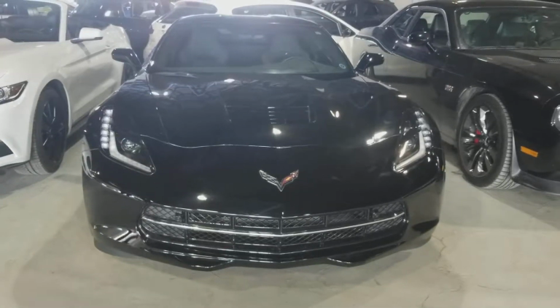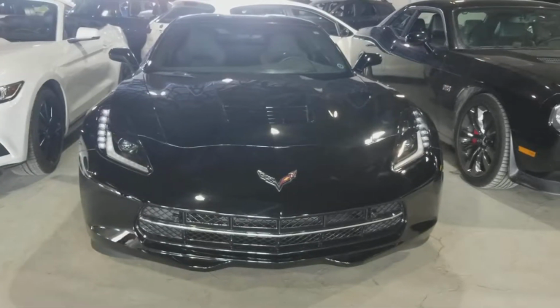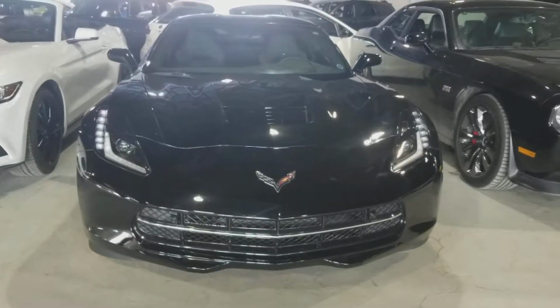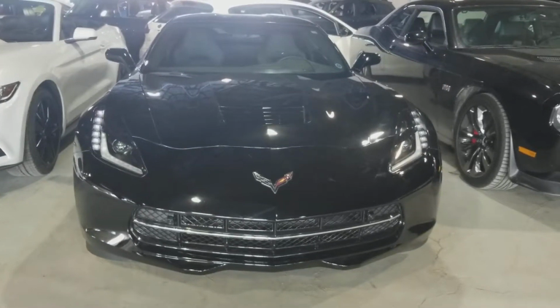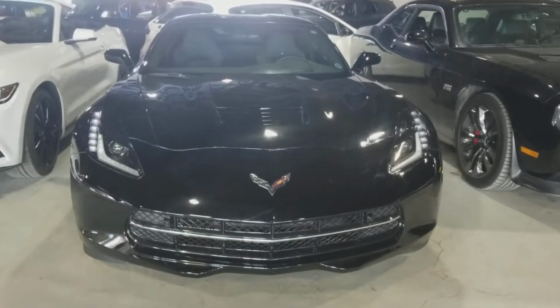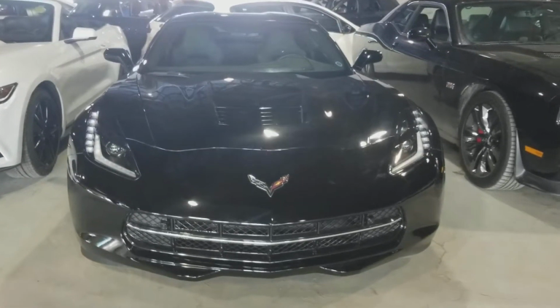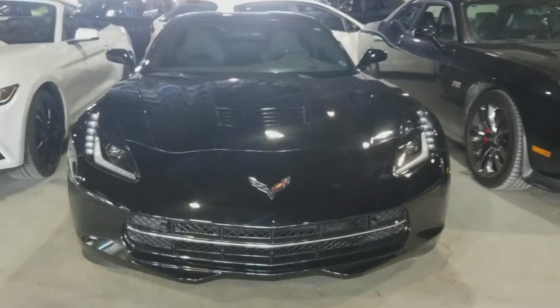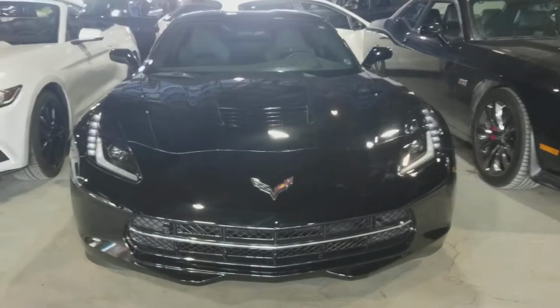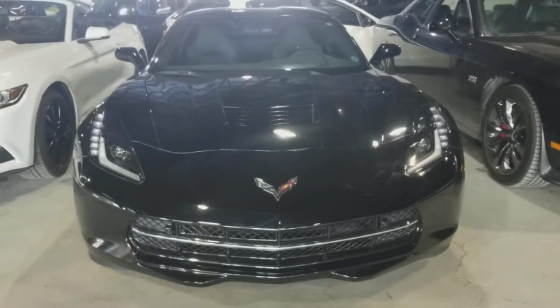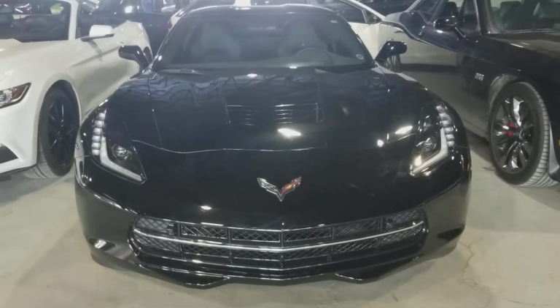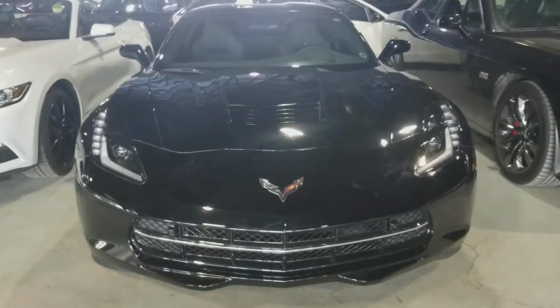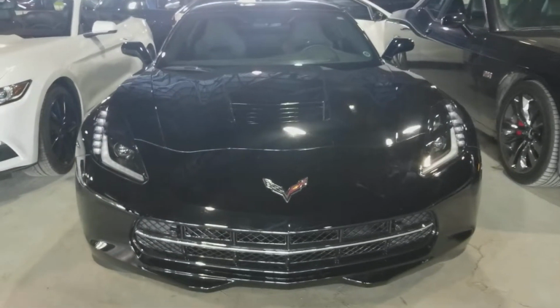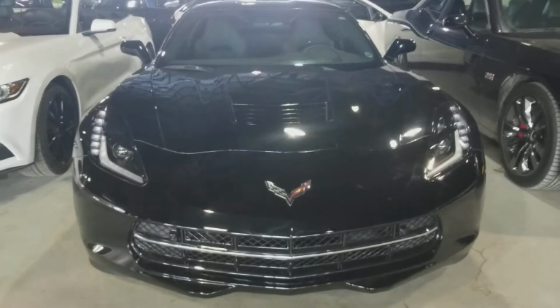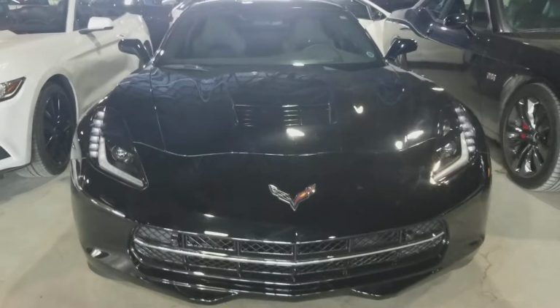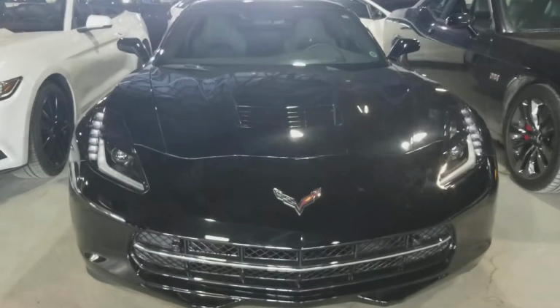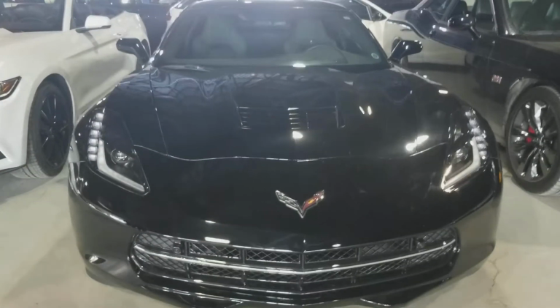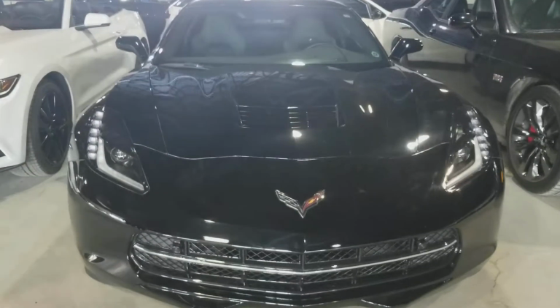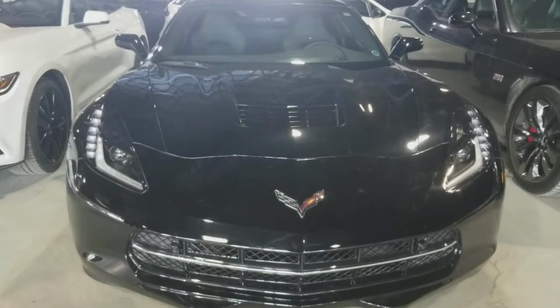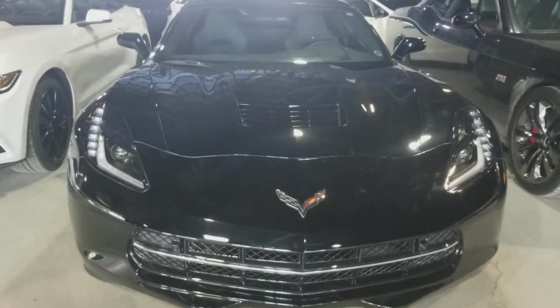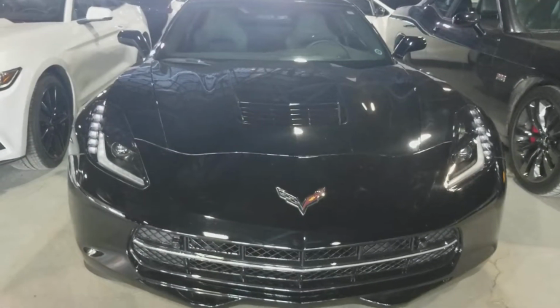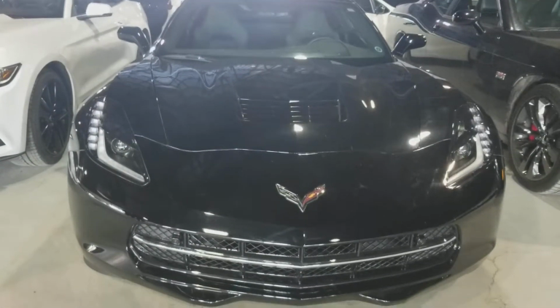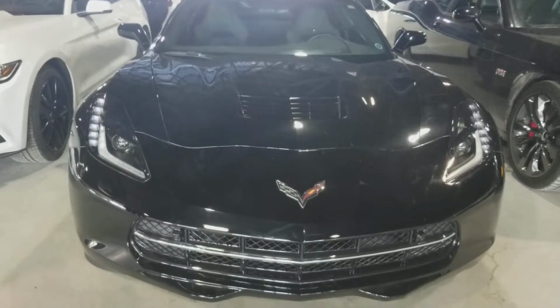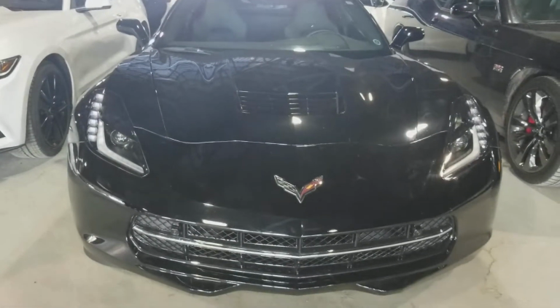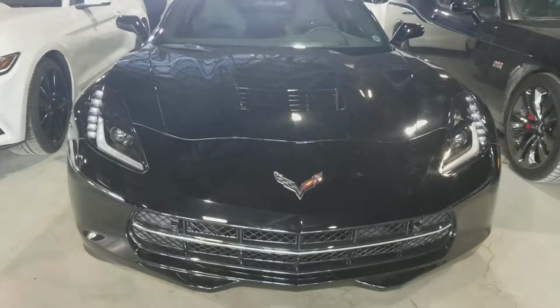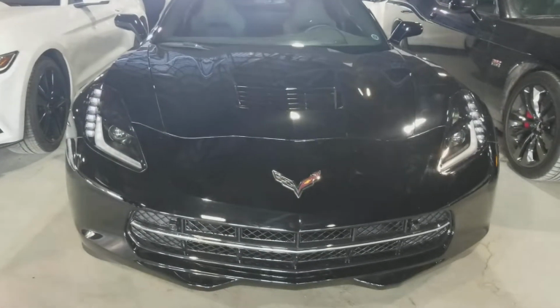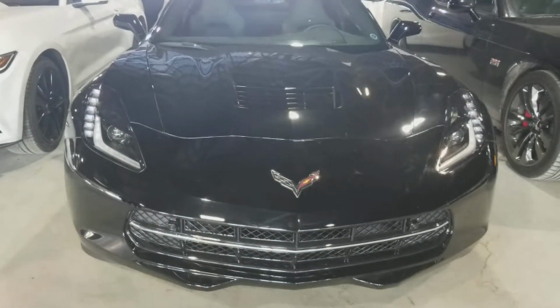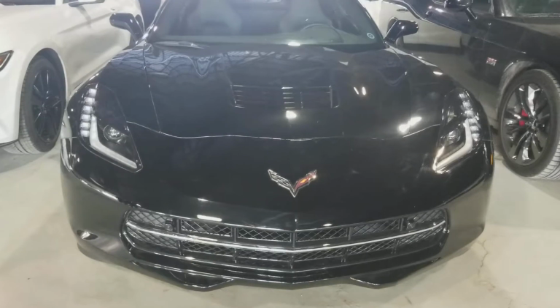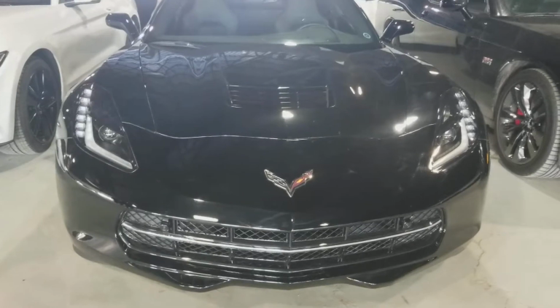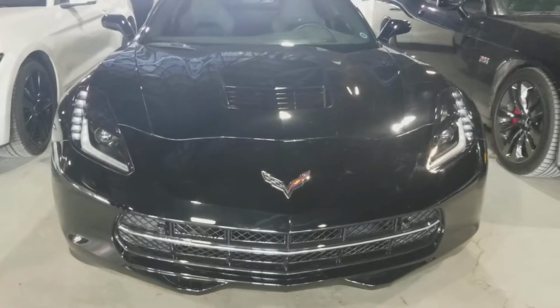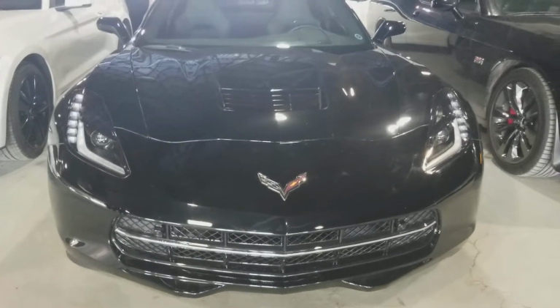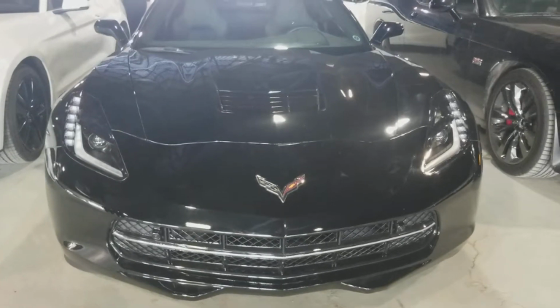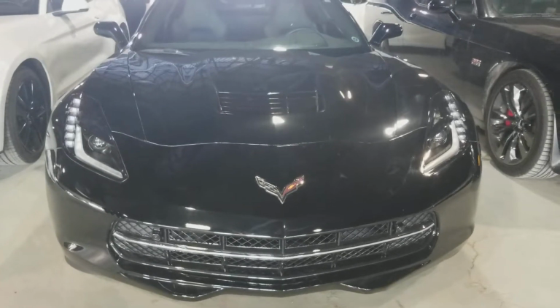Kyle here from North Smith Species. Going to do a quick video on this 2016 2LT Carbon Edition Corvette.